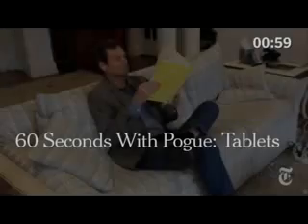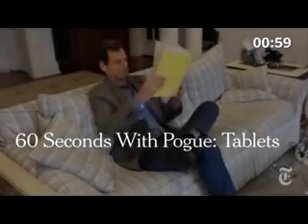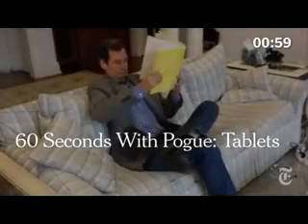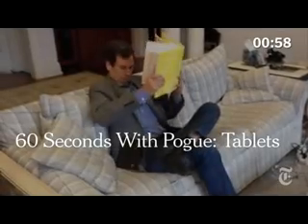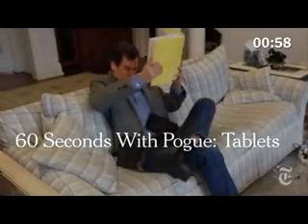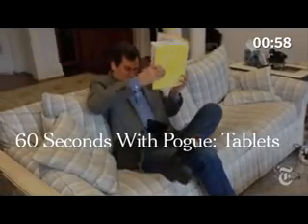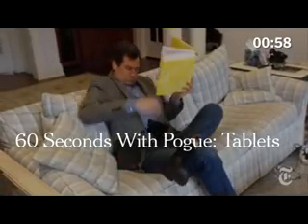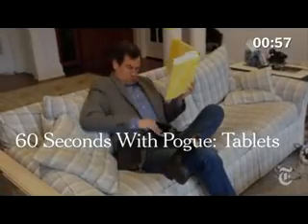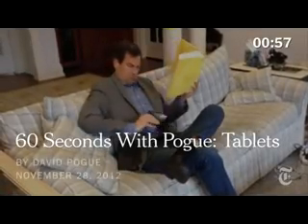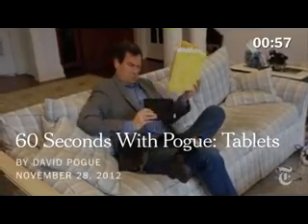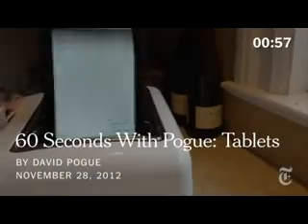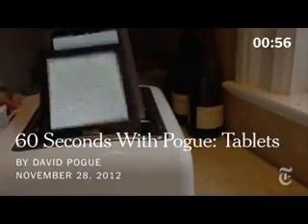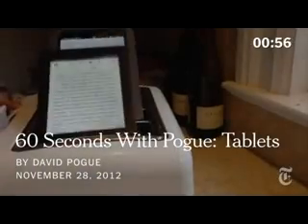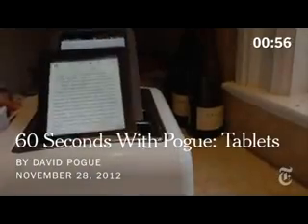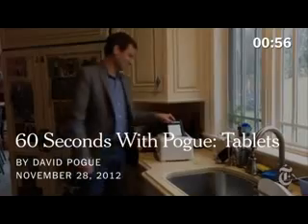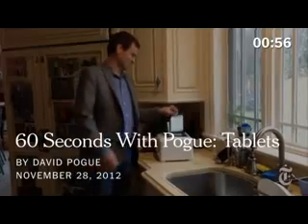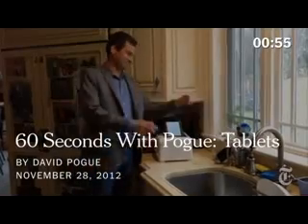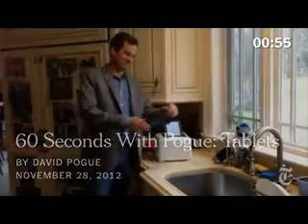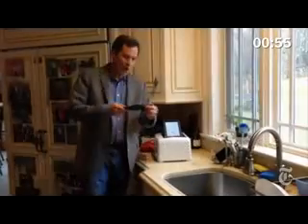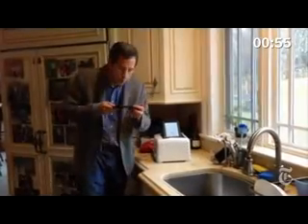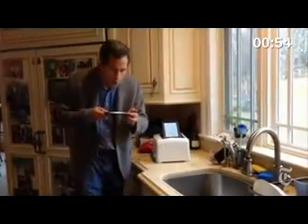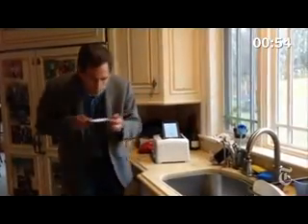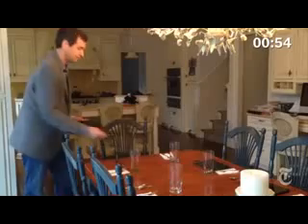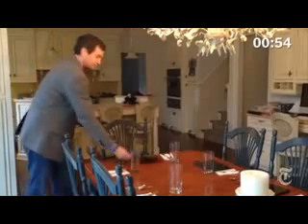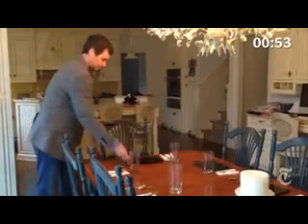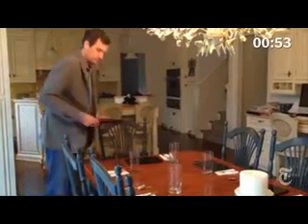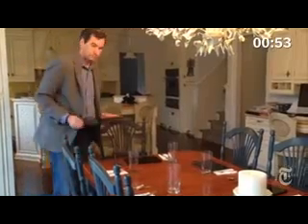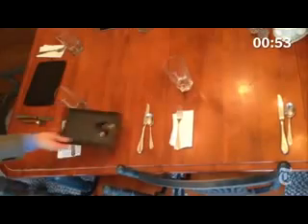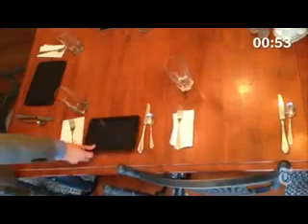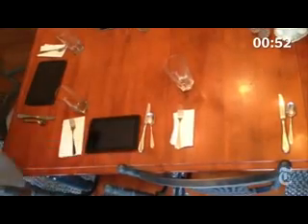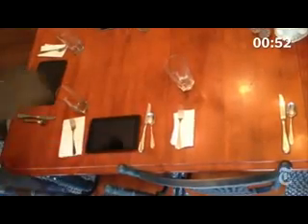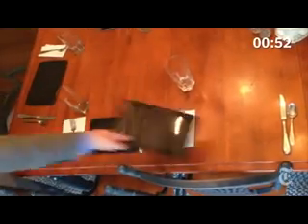Tablets. They're everywhere you look. So how are you supposed to choose? First, divide and conquer. Different tablets for different purposes.